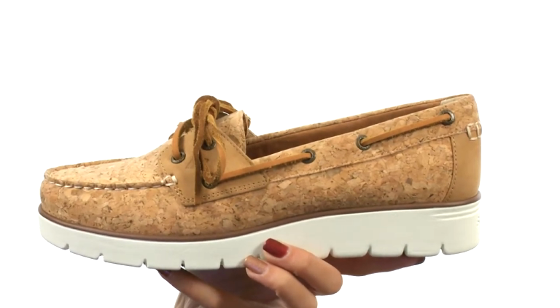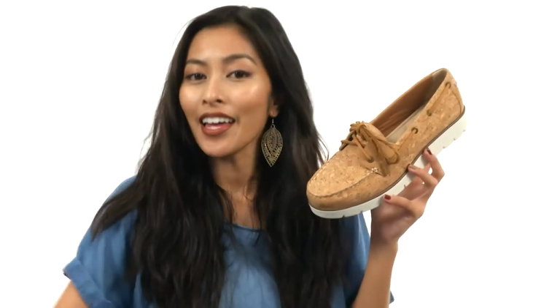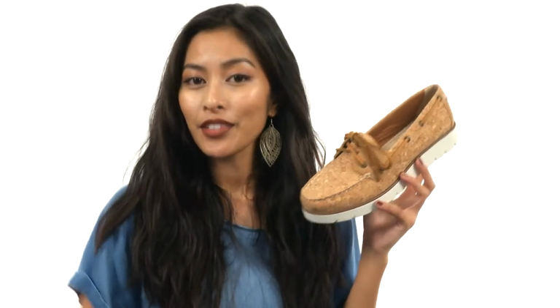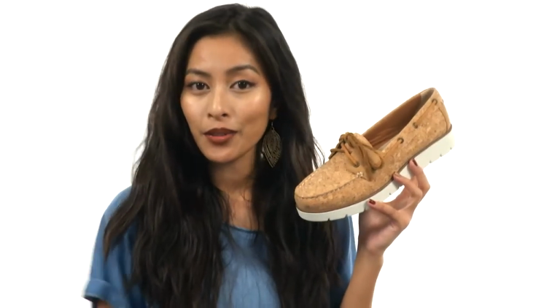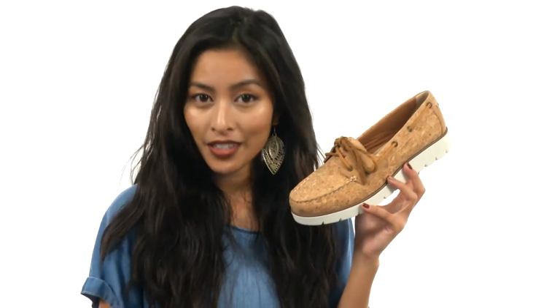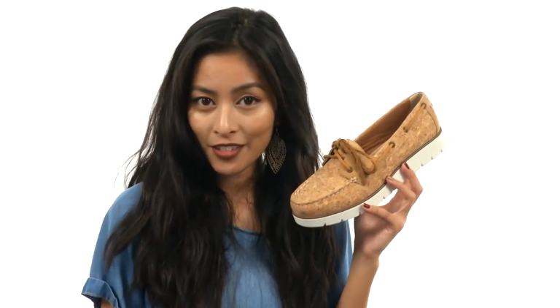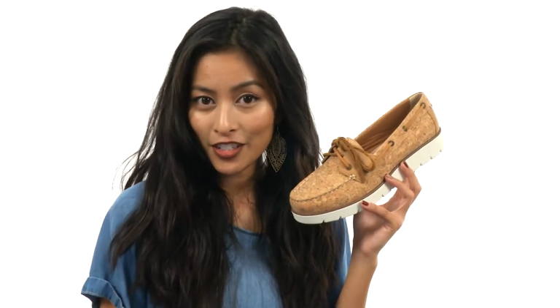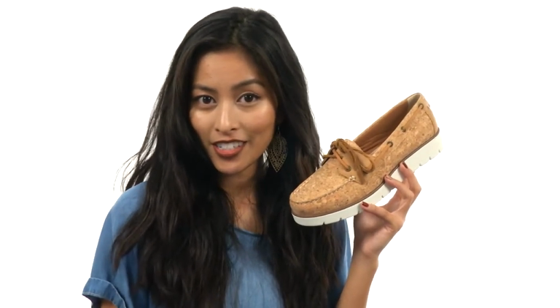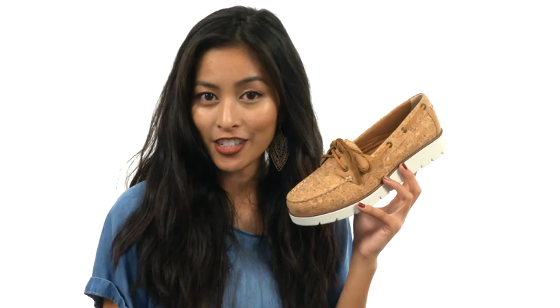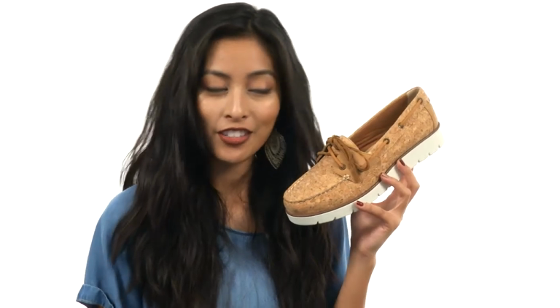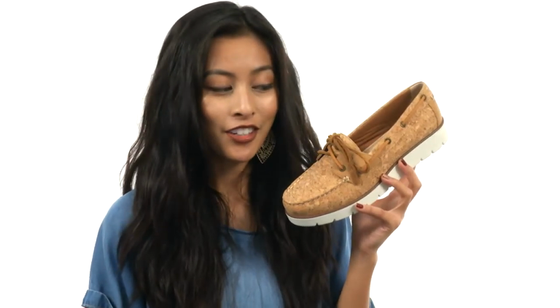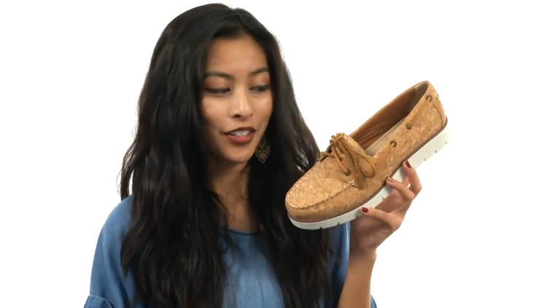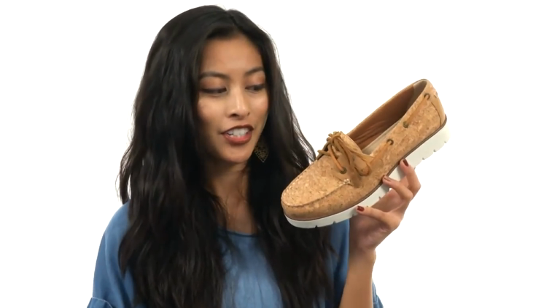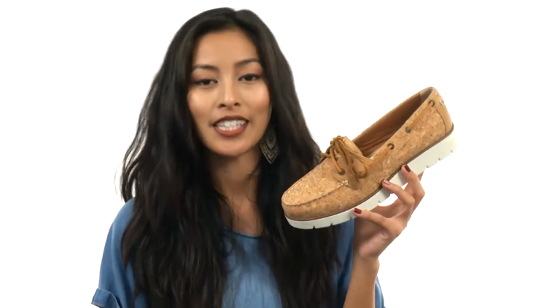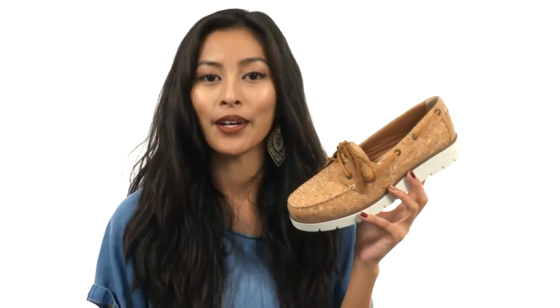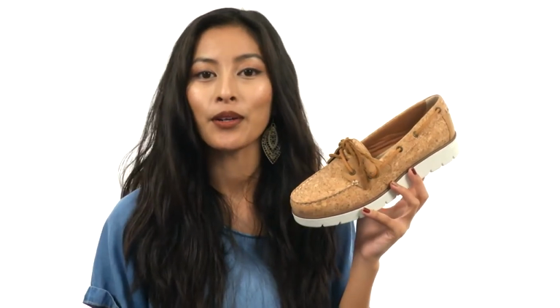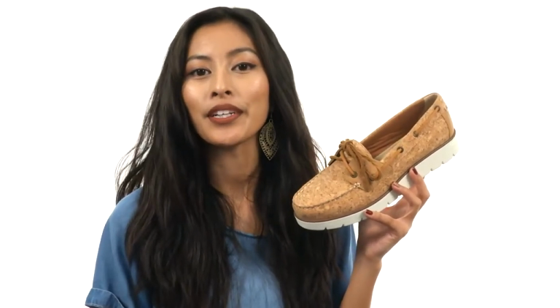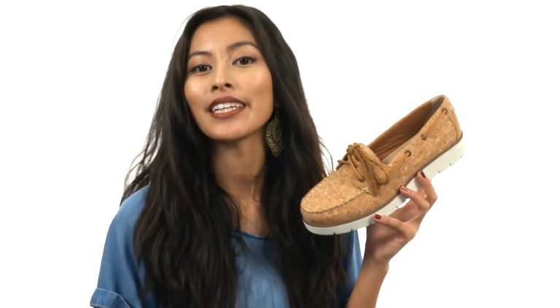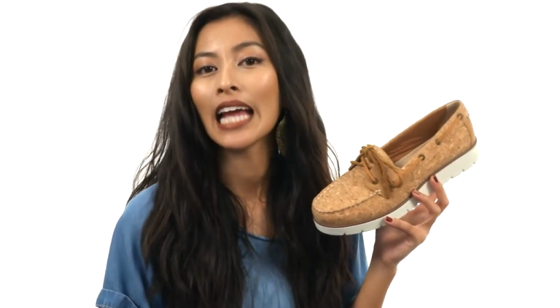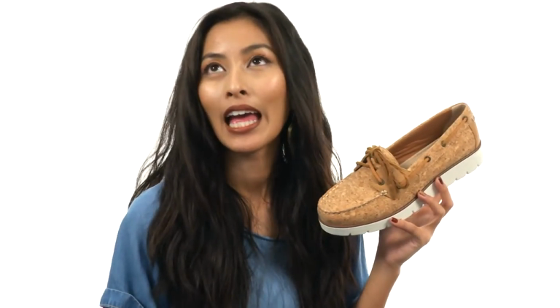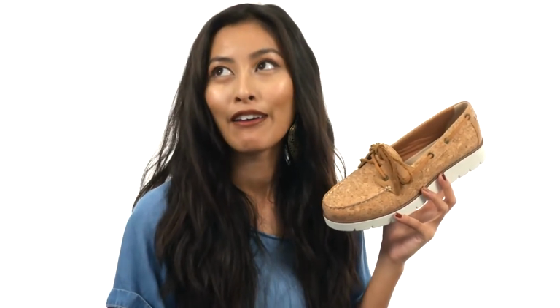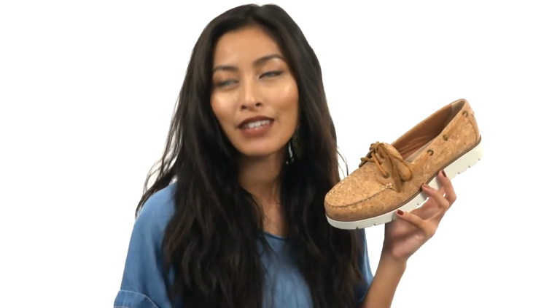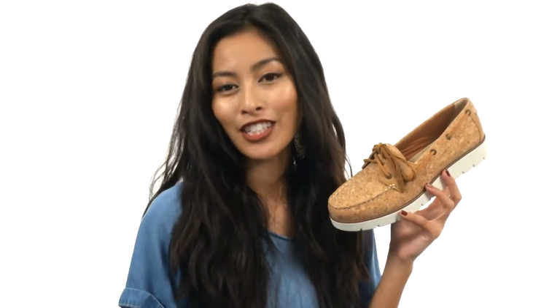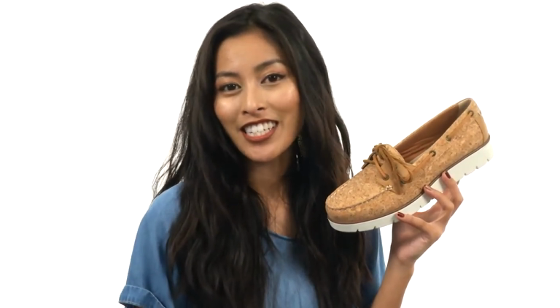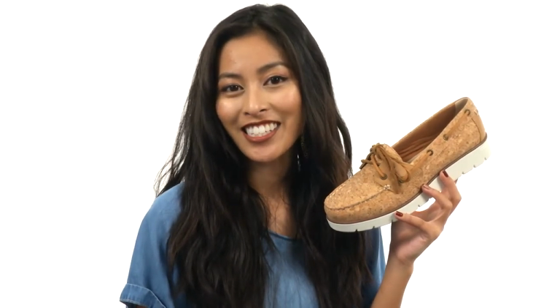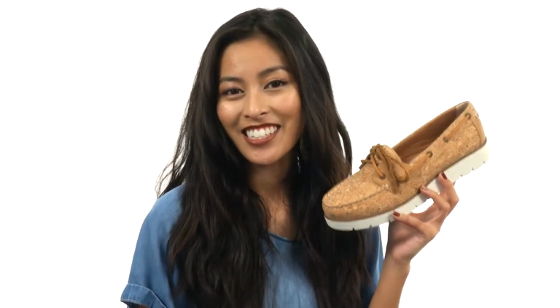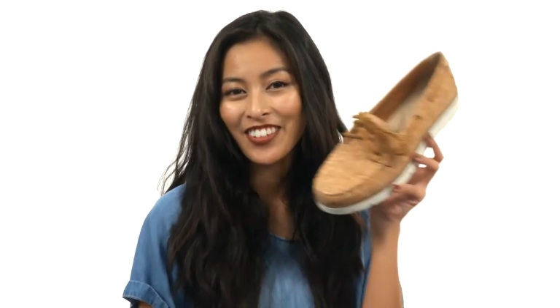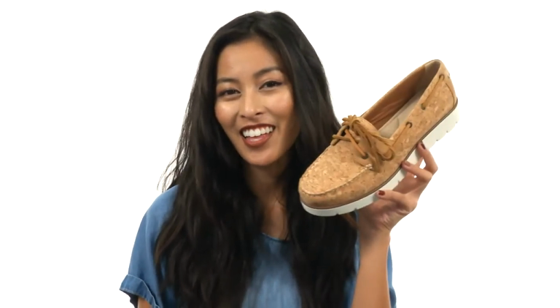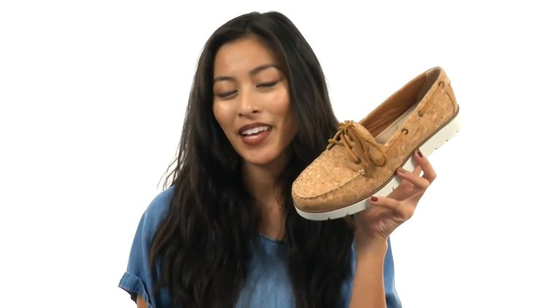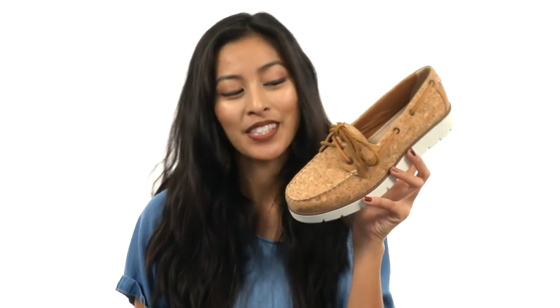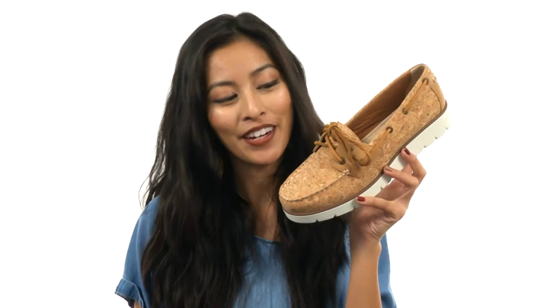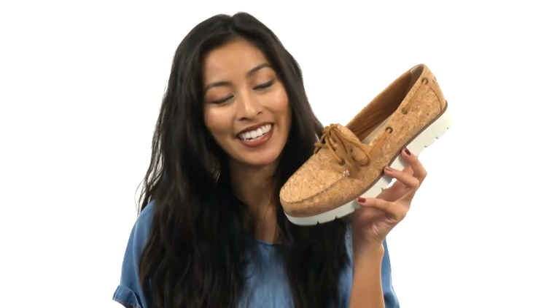Add a really quirky finishing touch to your look — or should I say a corky finishing touch — with the help of Sperry.